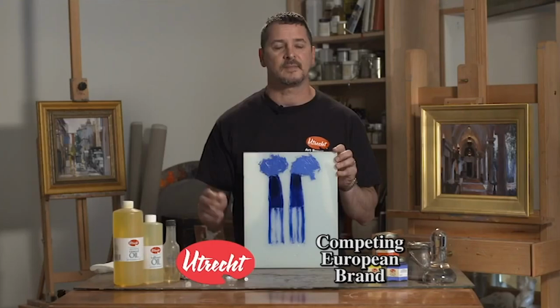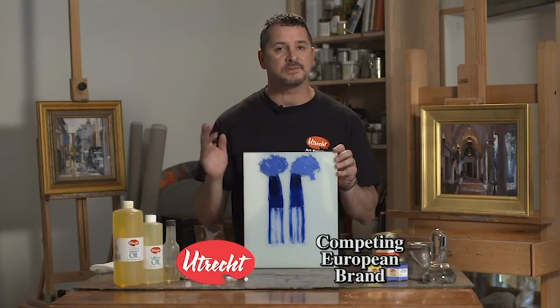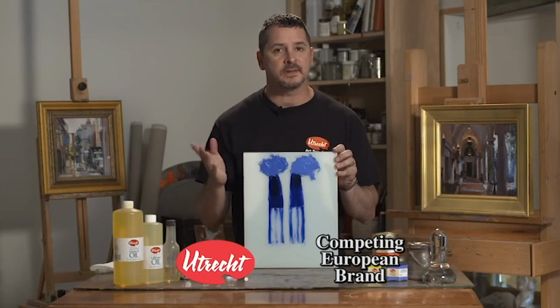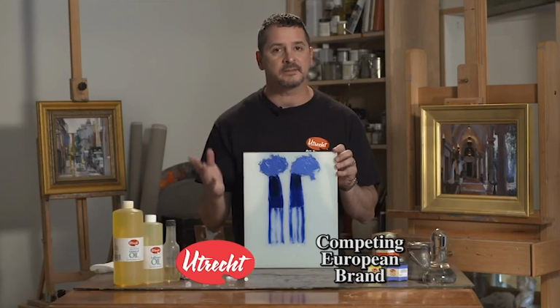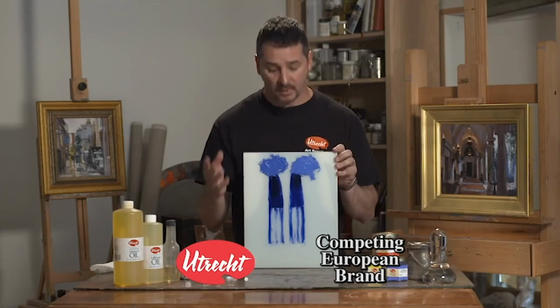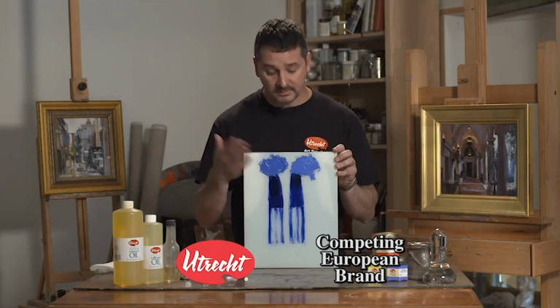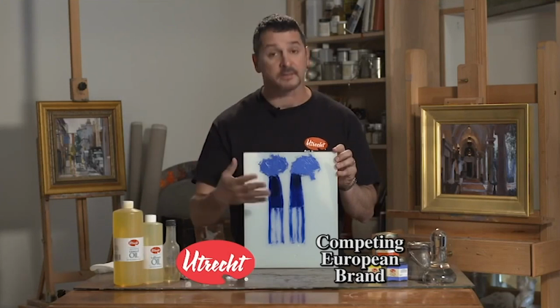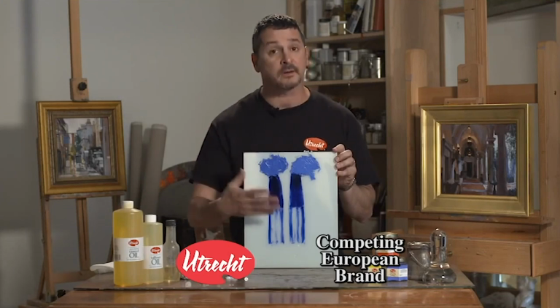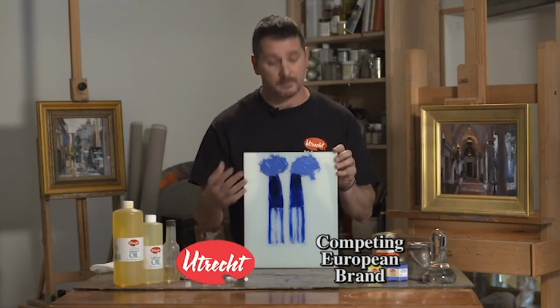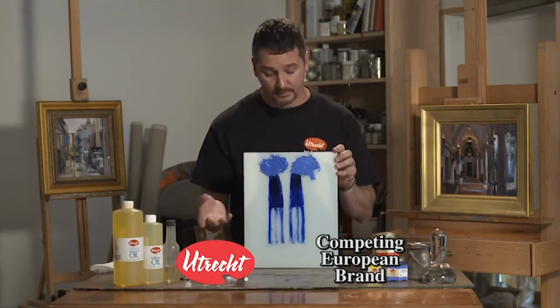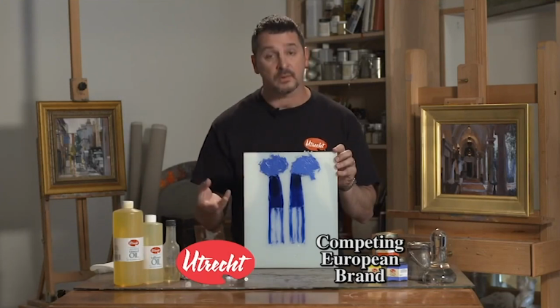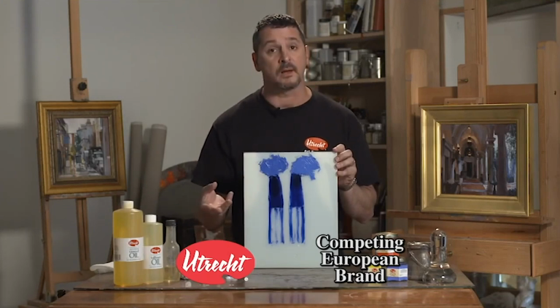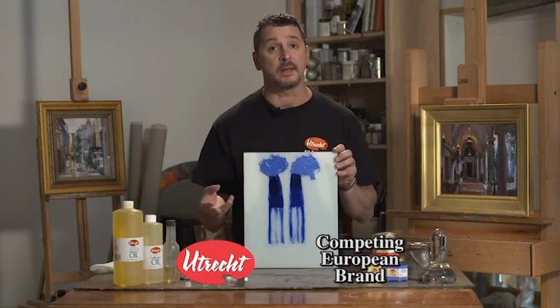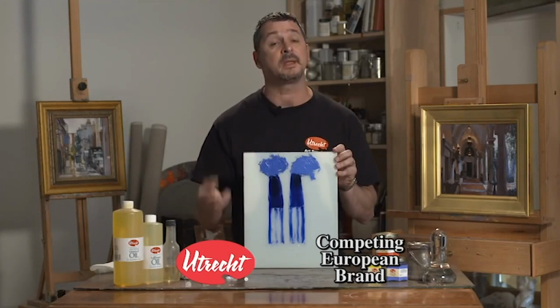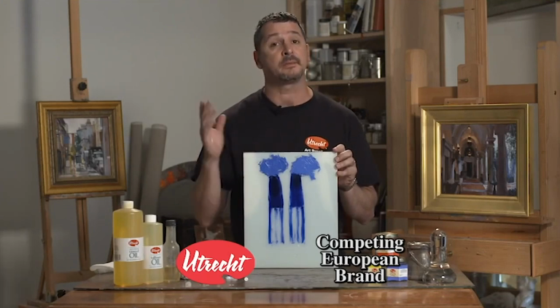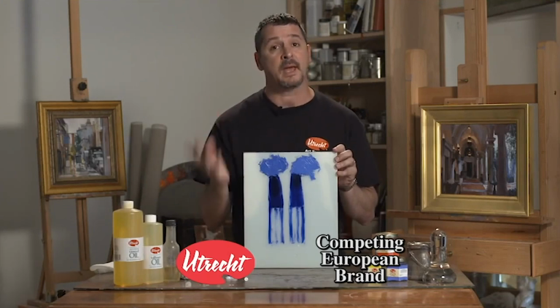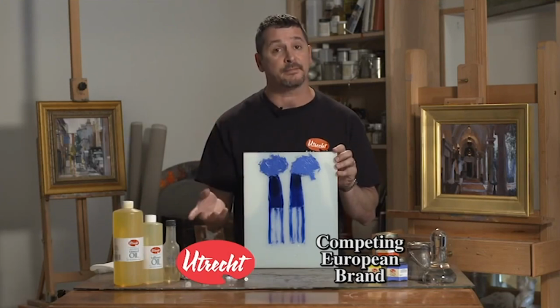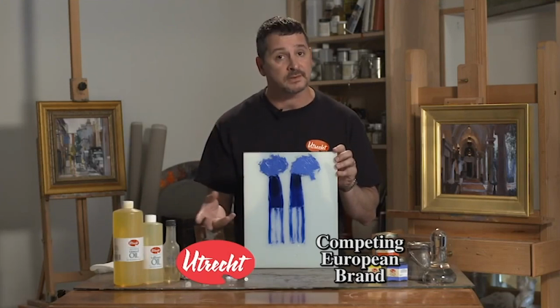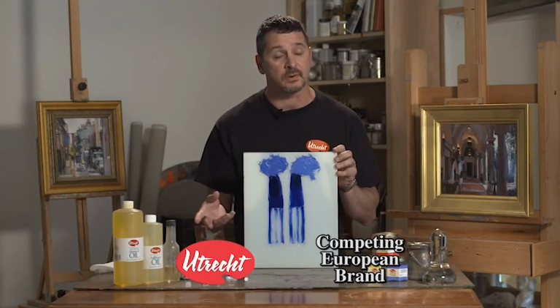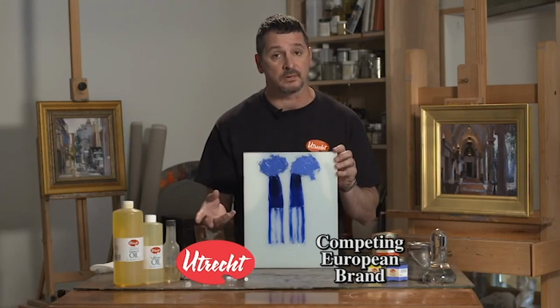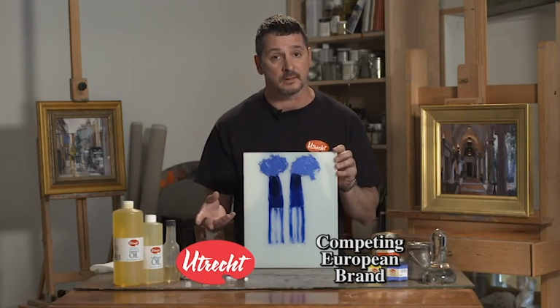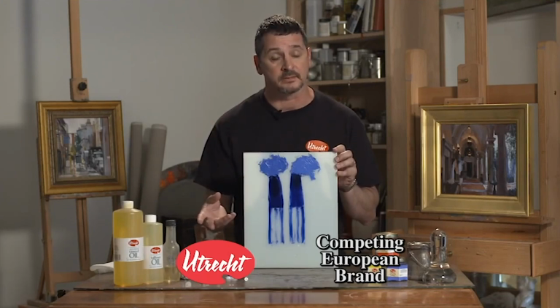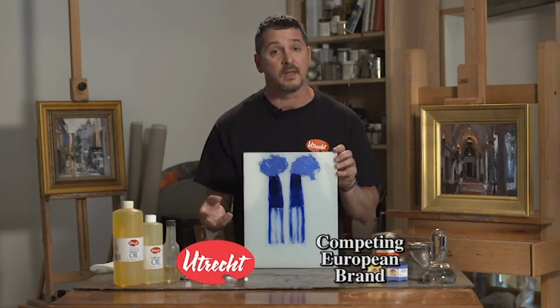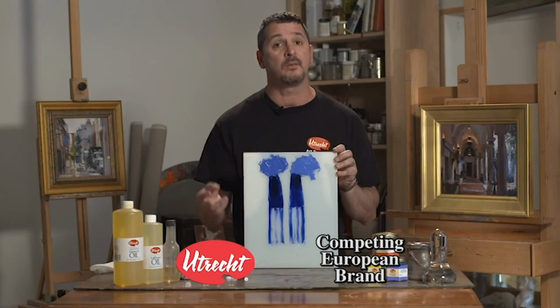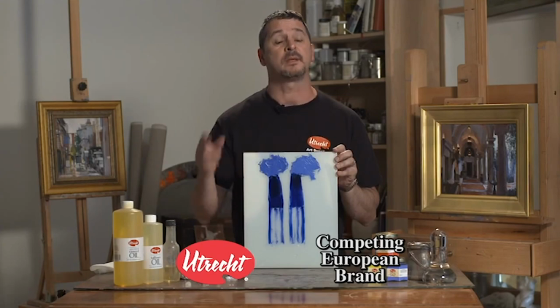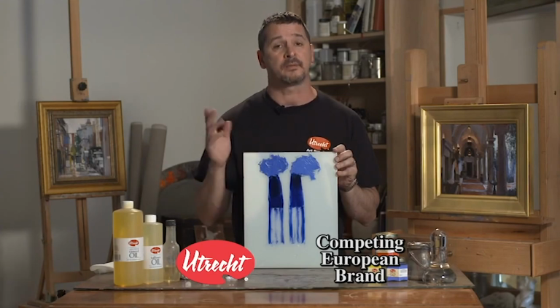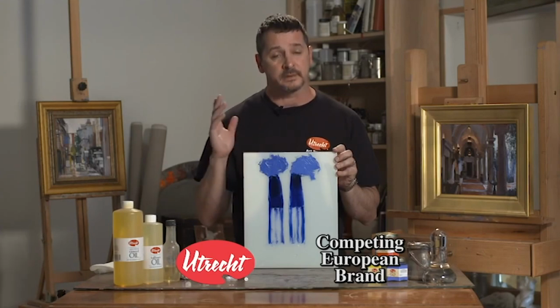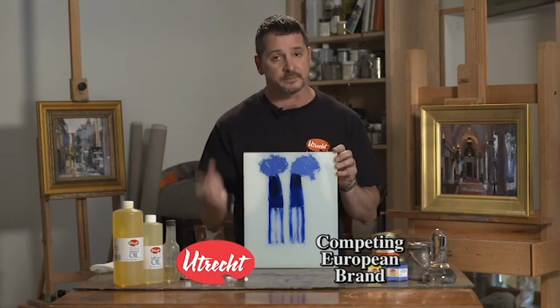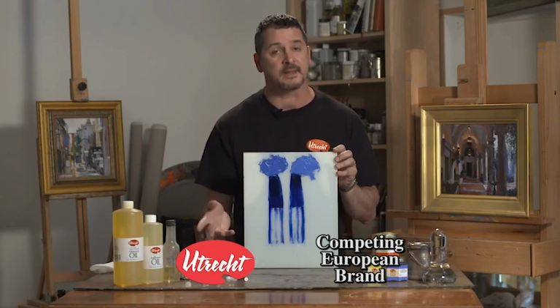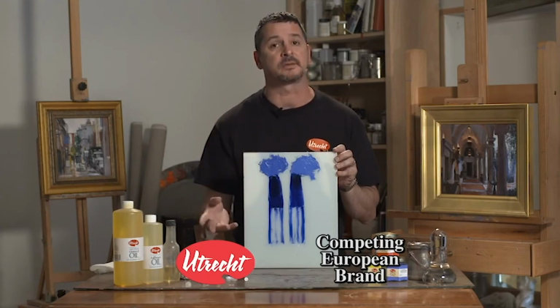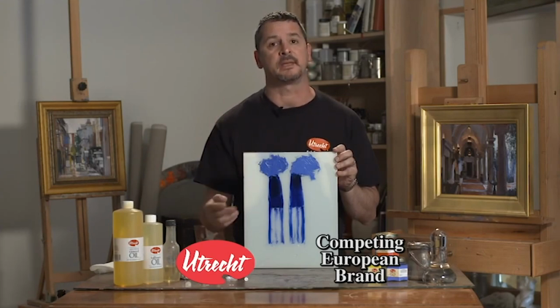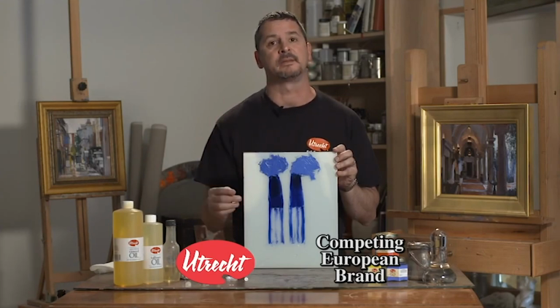As you can see, both colors are comparable in quality. And because we manufacture our own colors, we can offer you substantial savings.